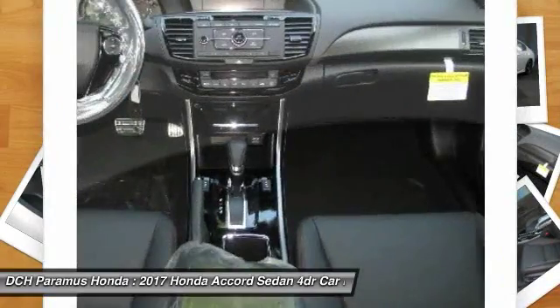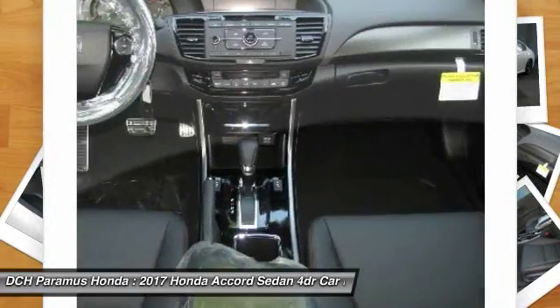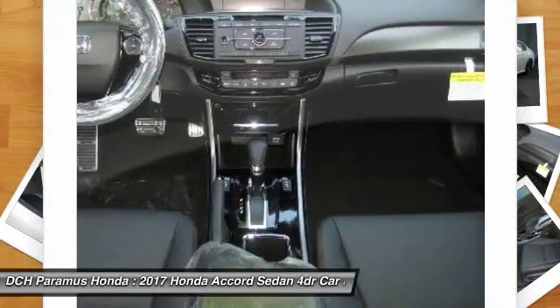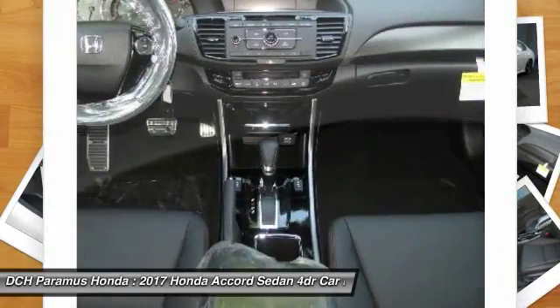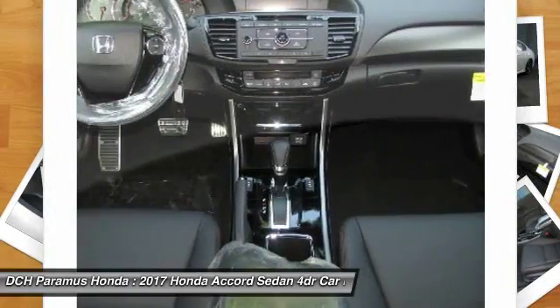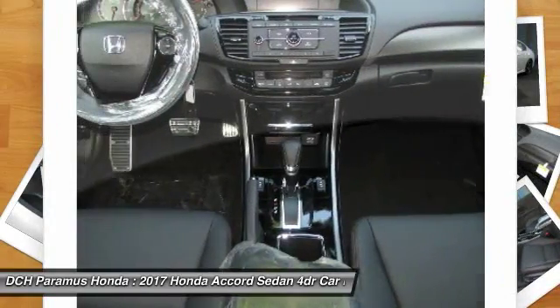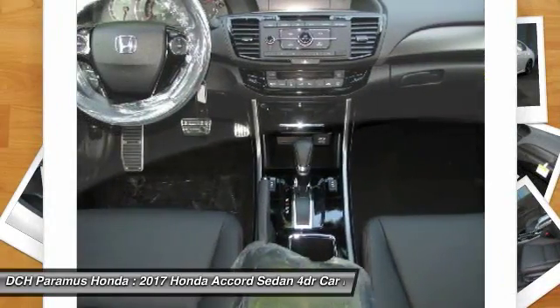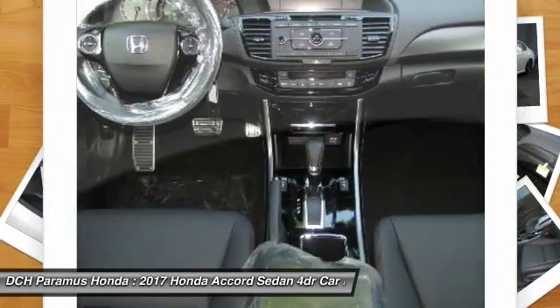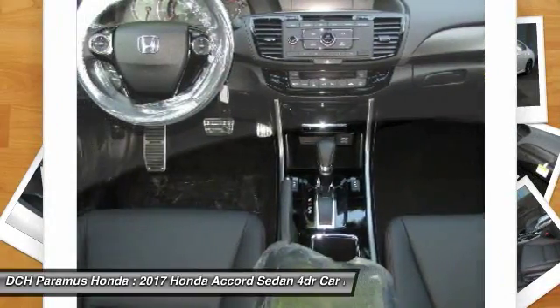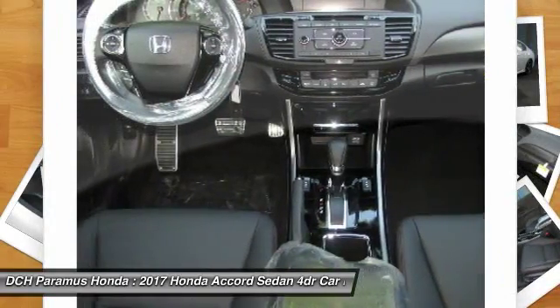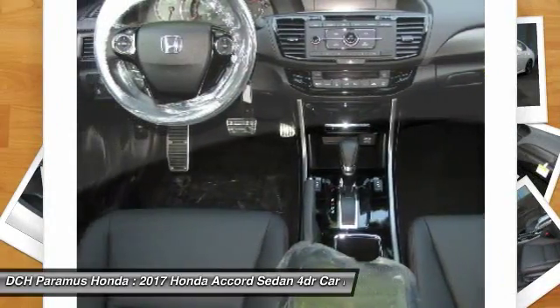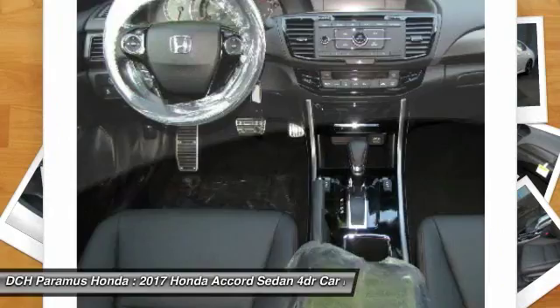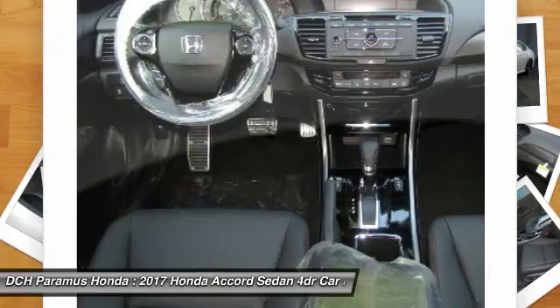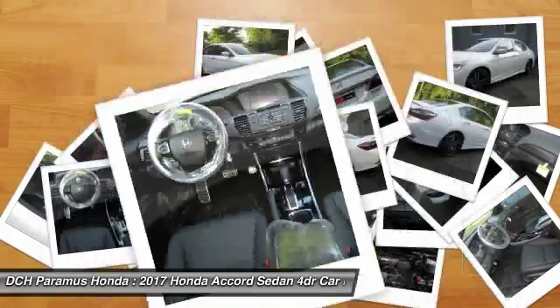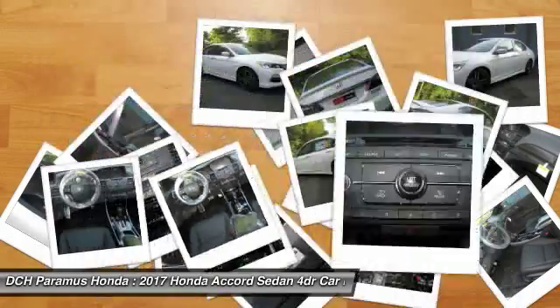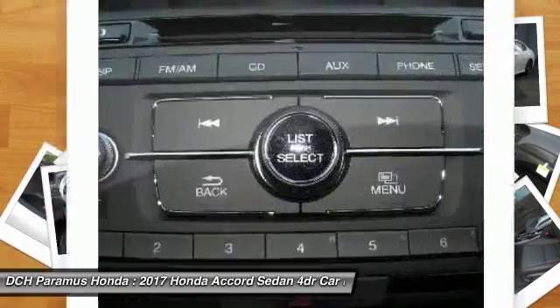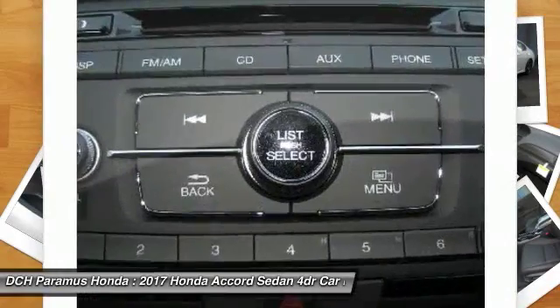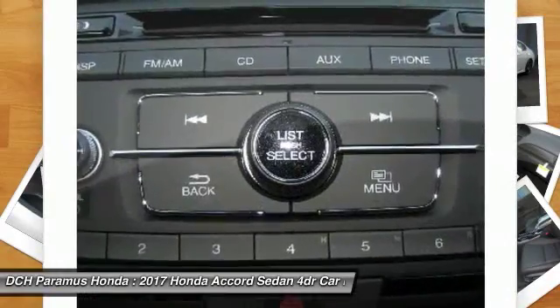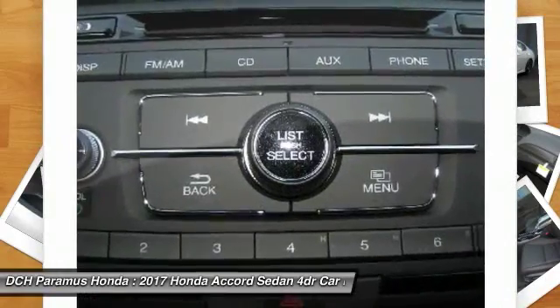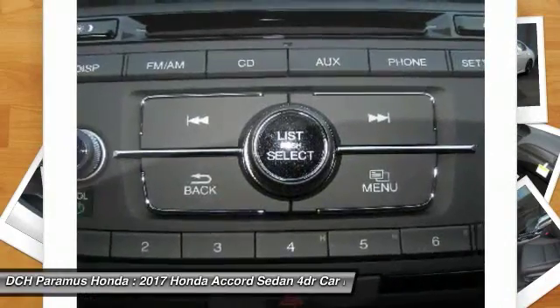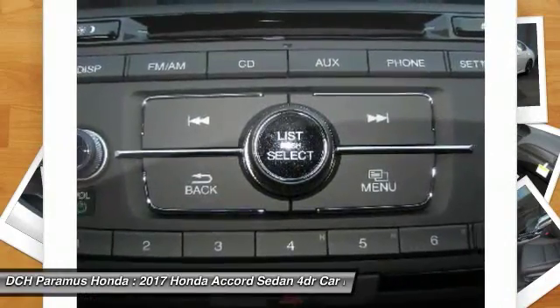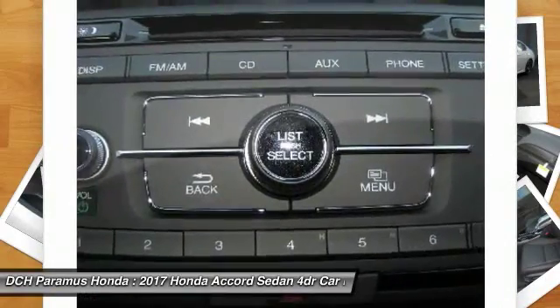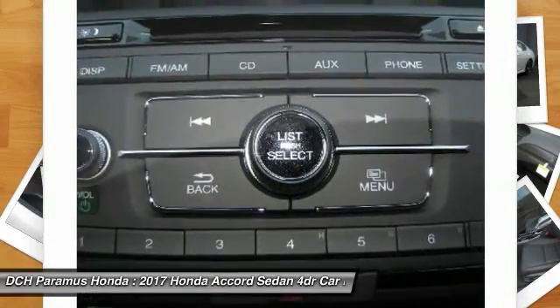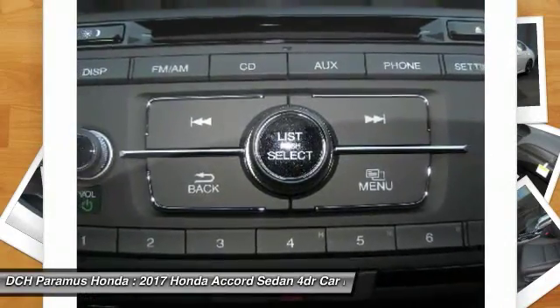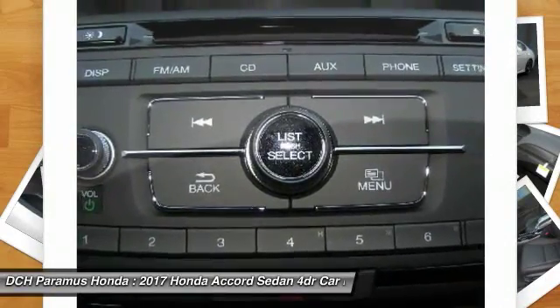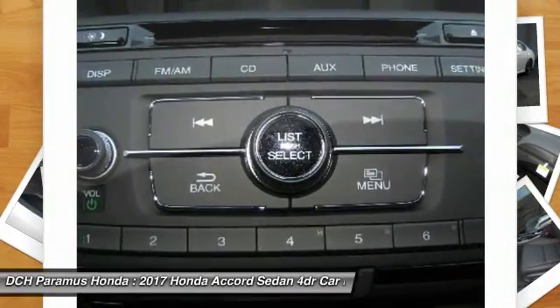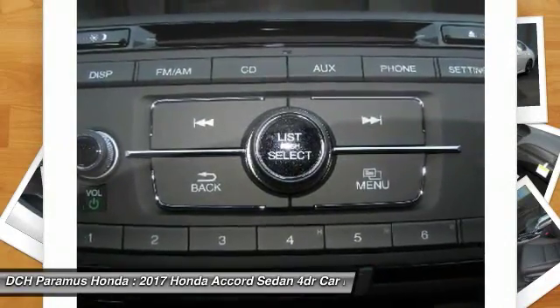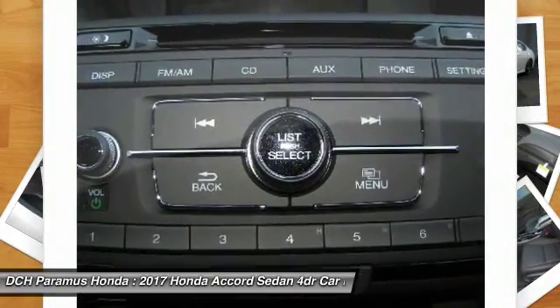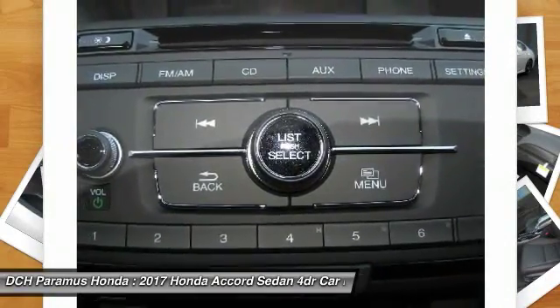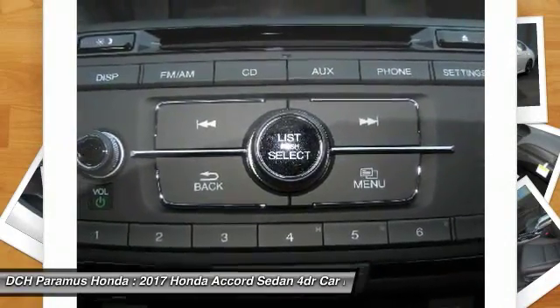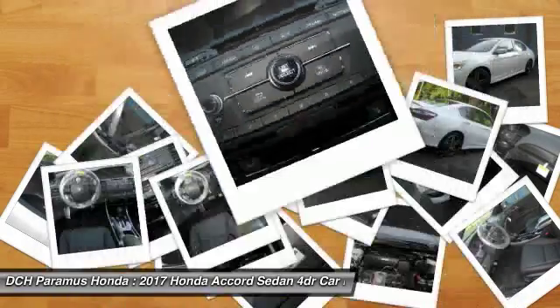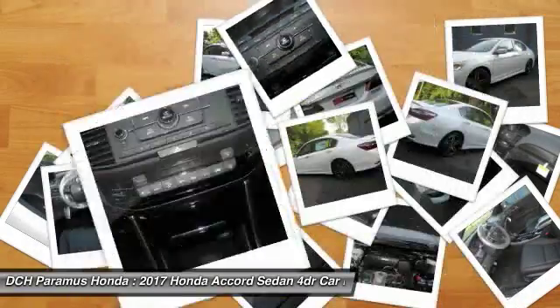Leather wrapped steering wheel, power steering, adjustable steering wheel, floor mats.